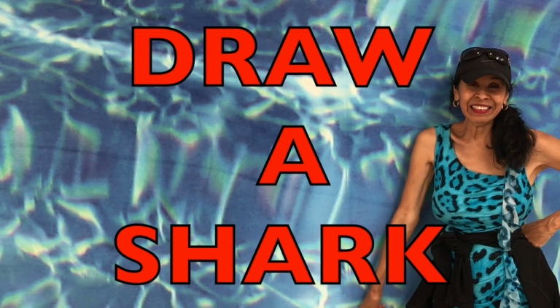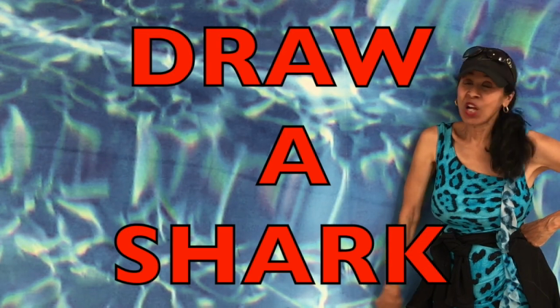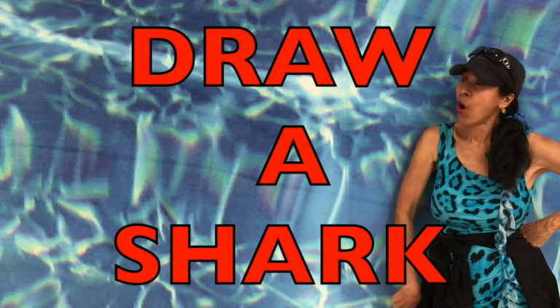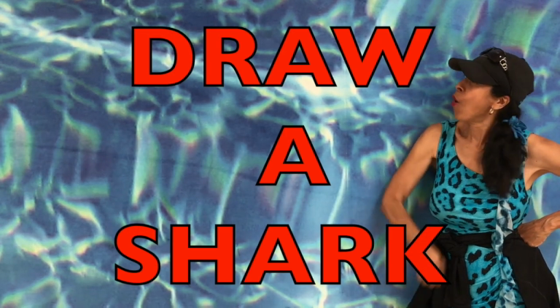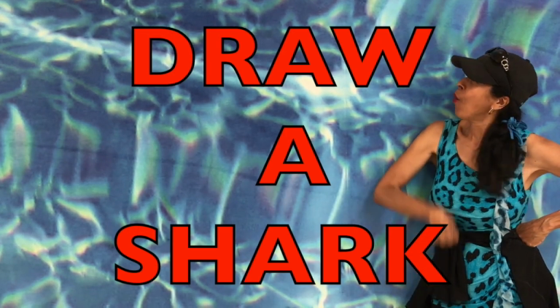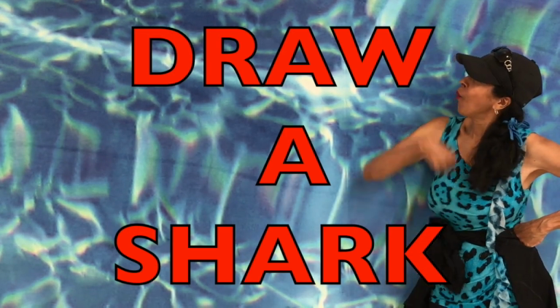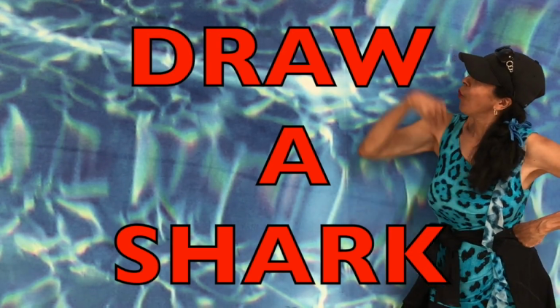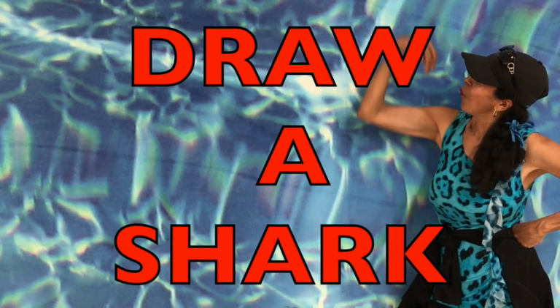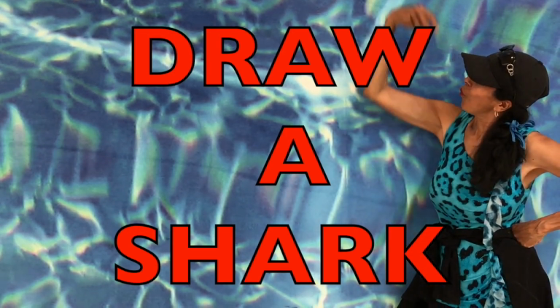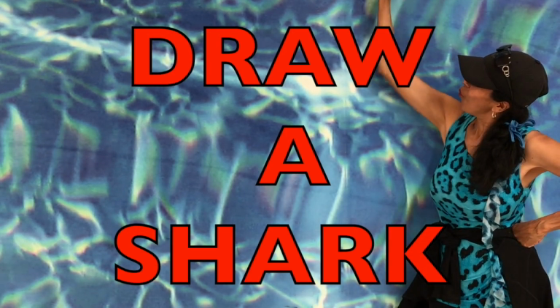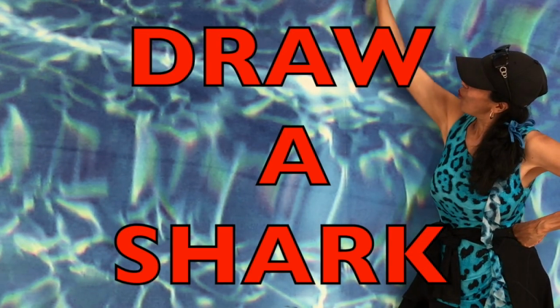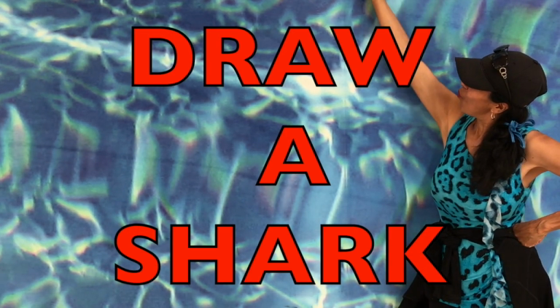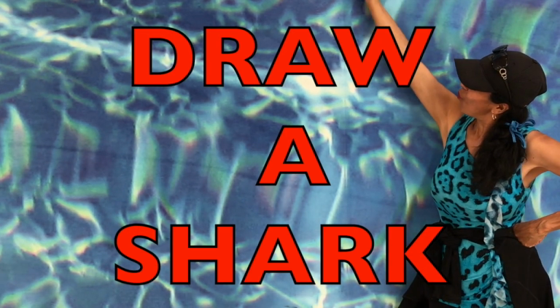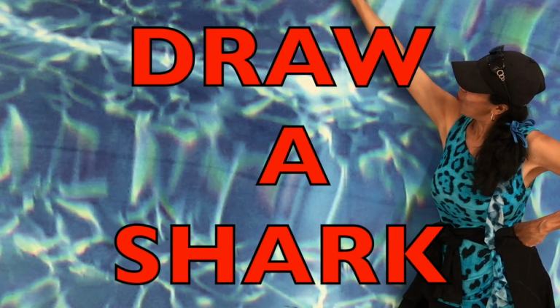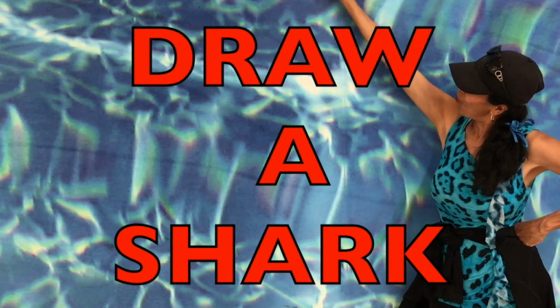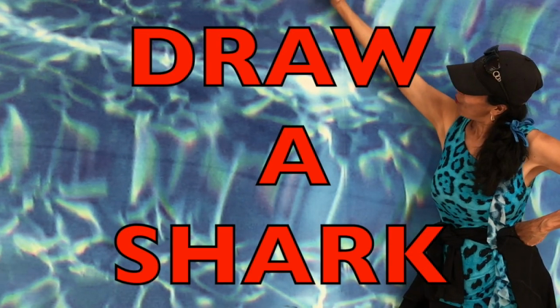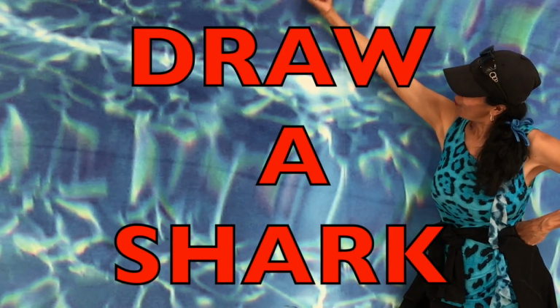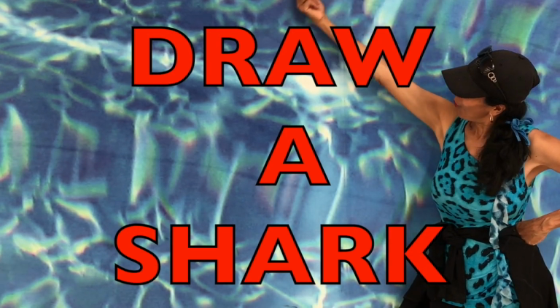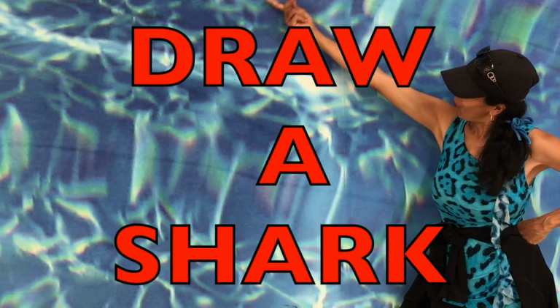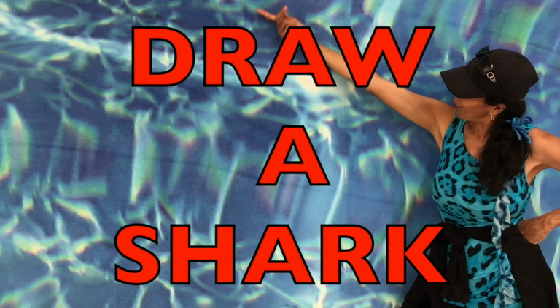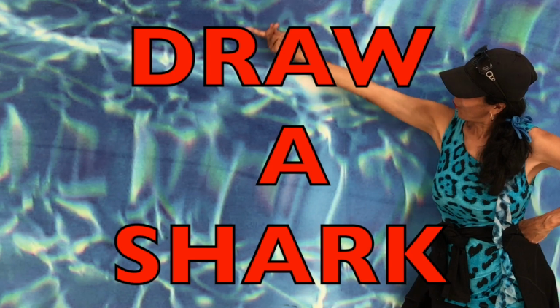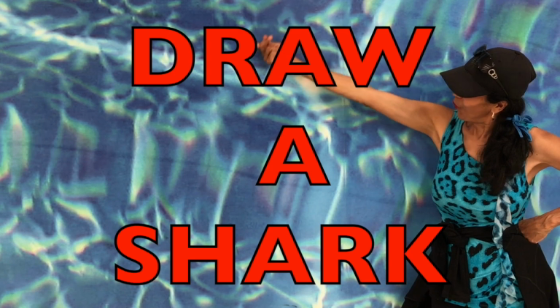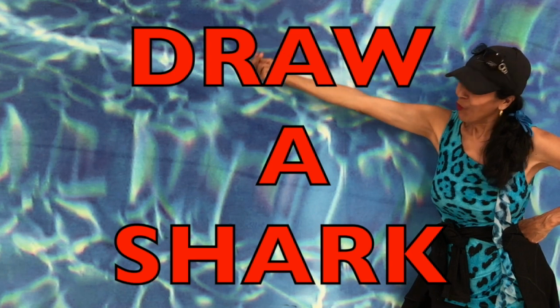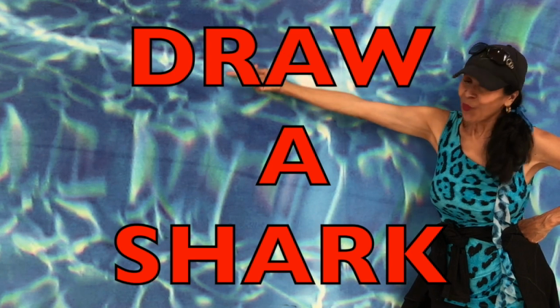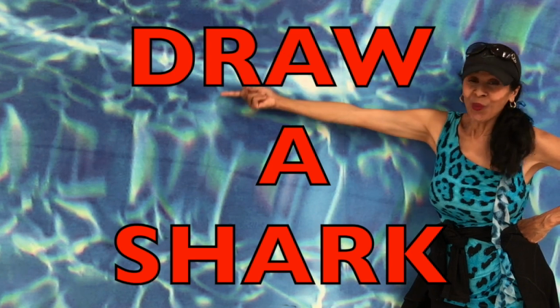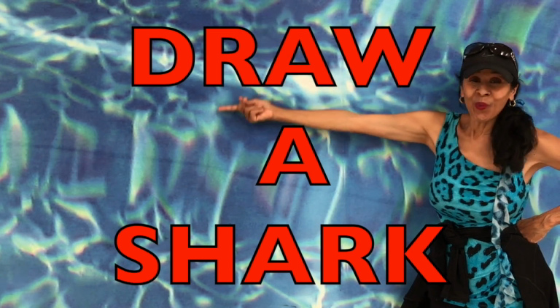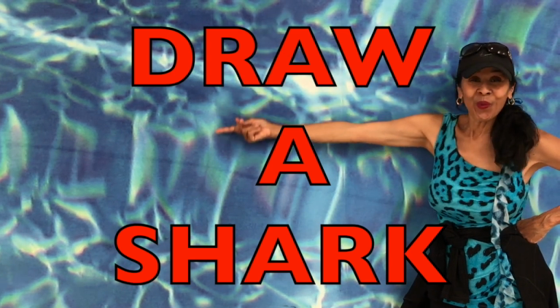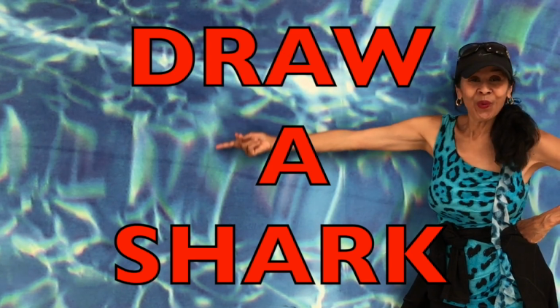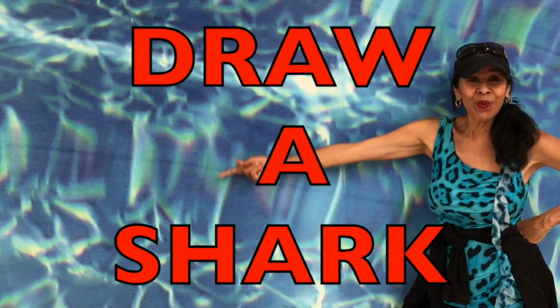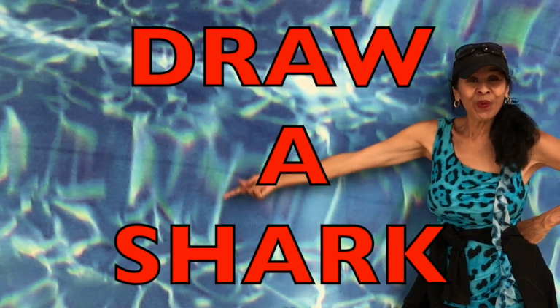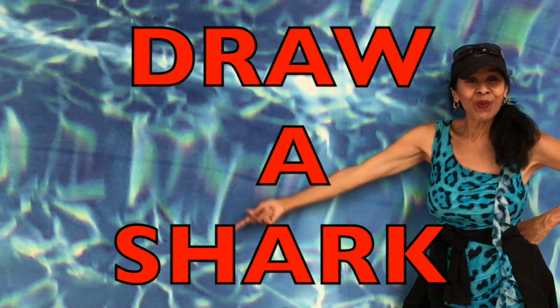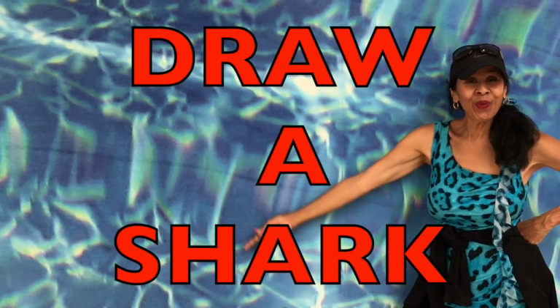Hi boys and girls, I'm going to show you how to draw a shark before we look at some more sharks.